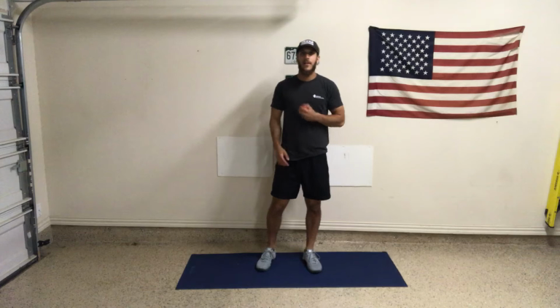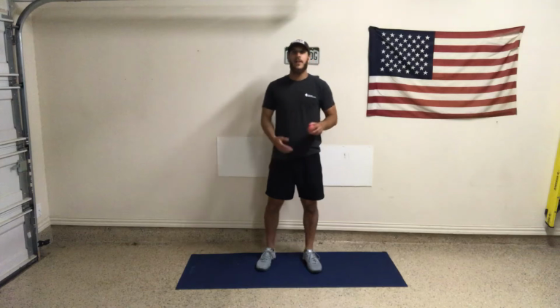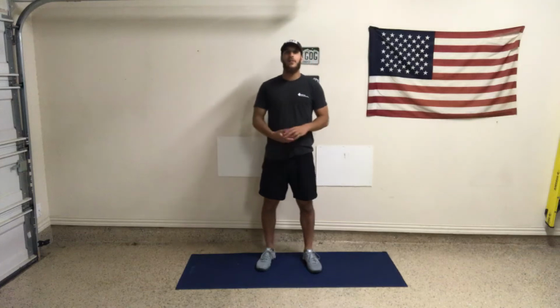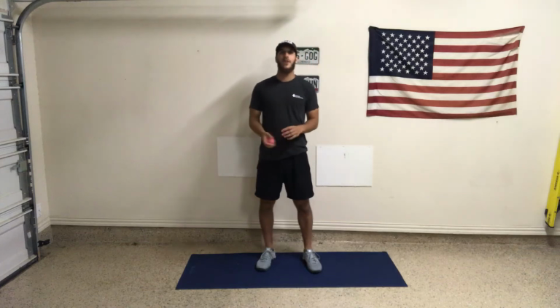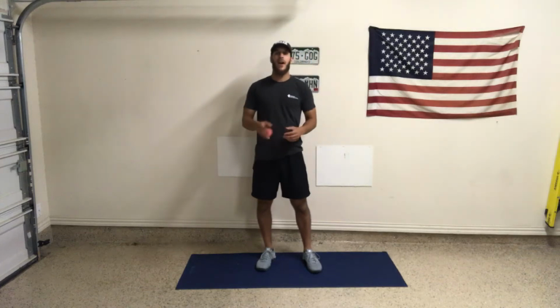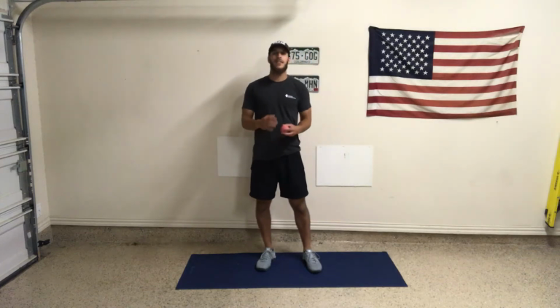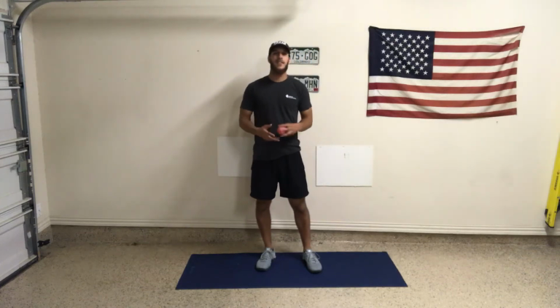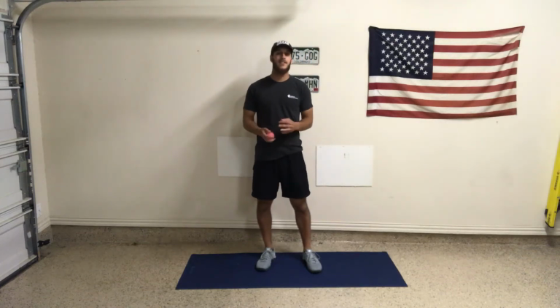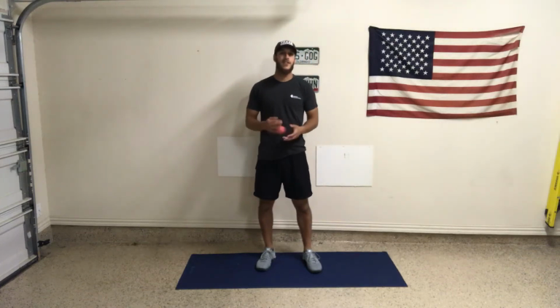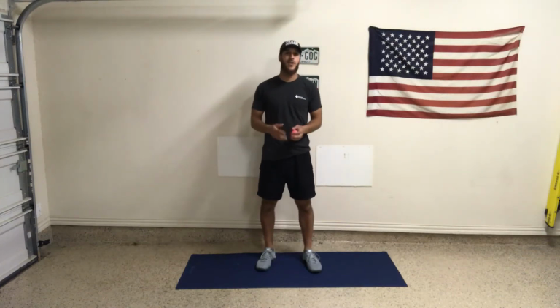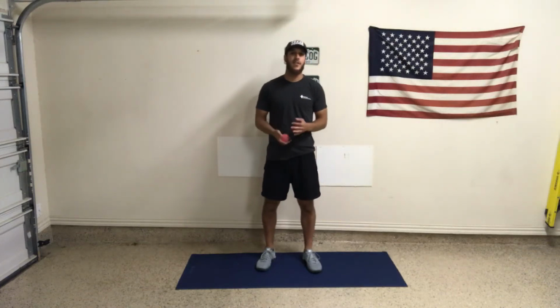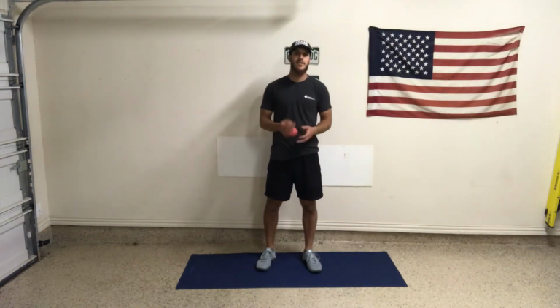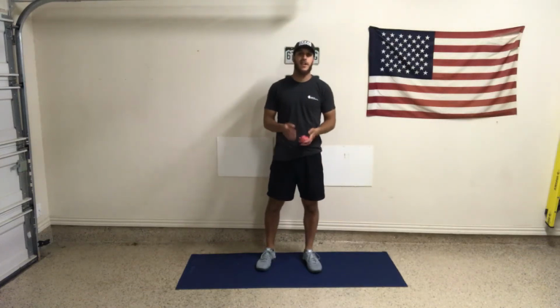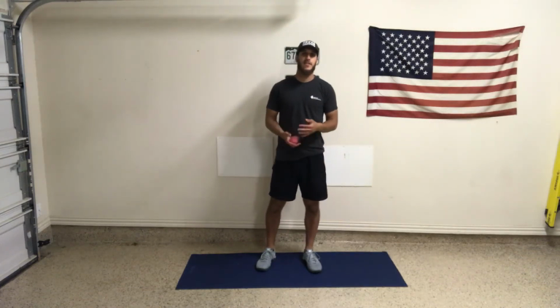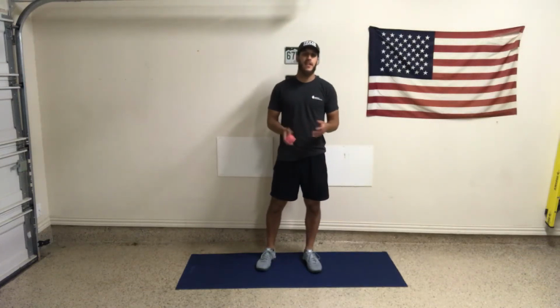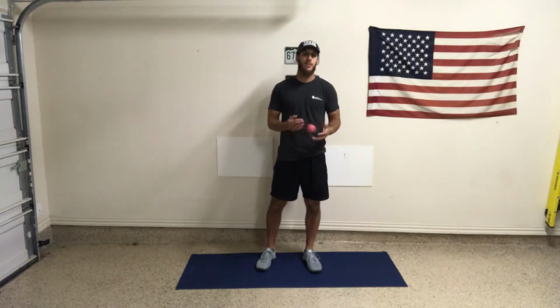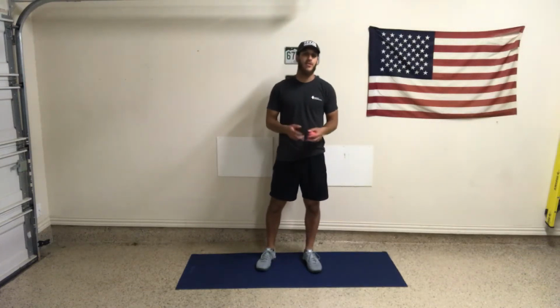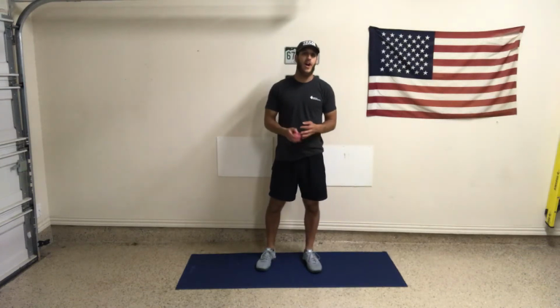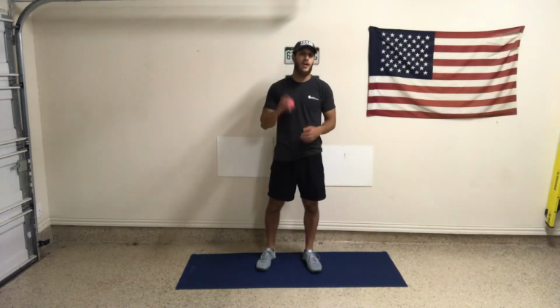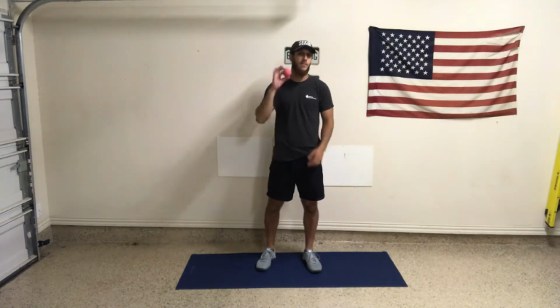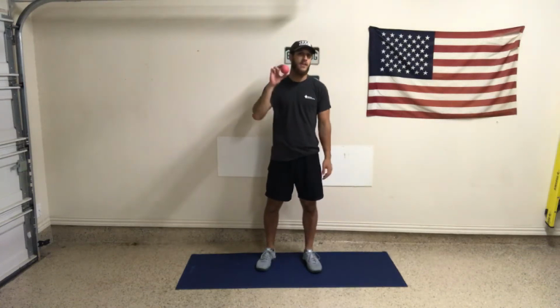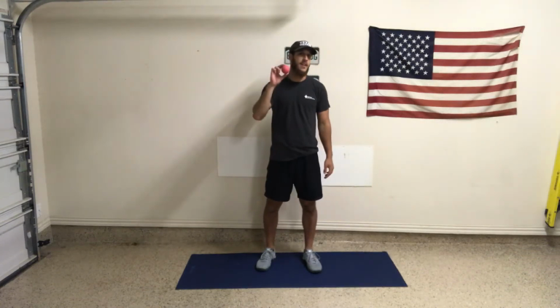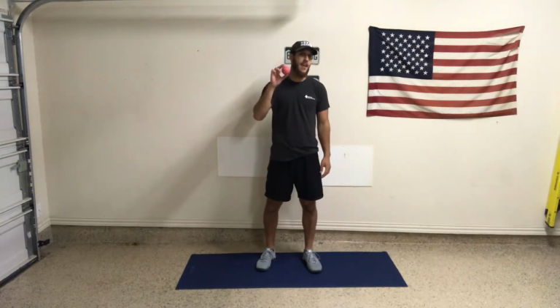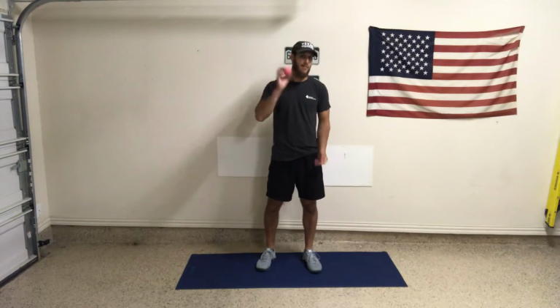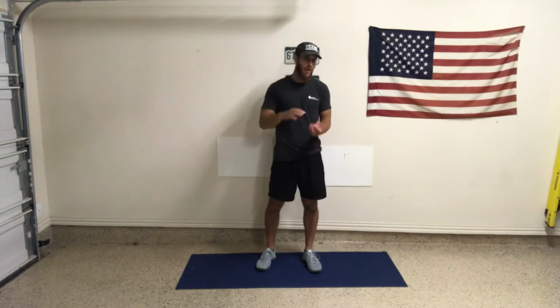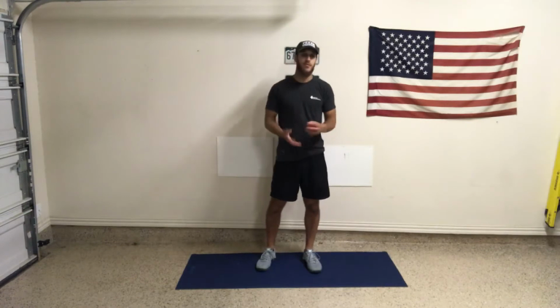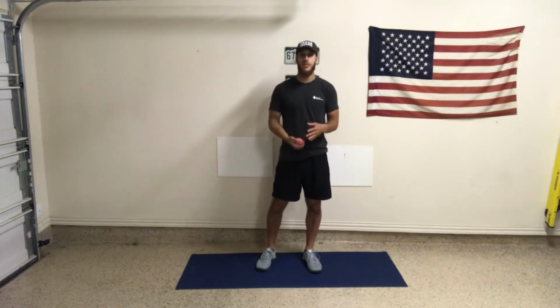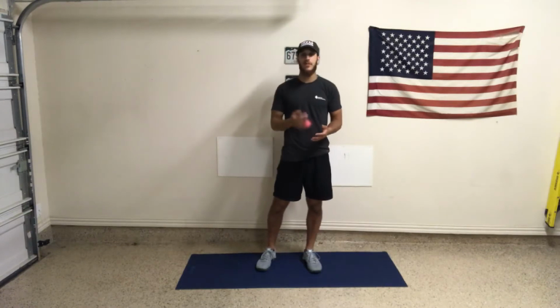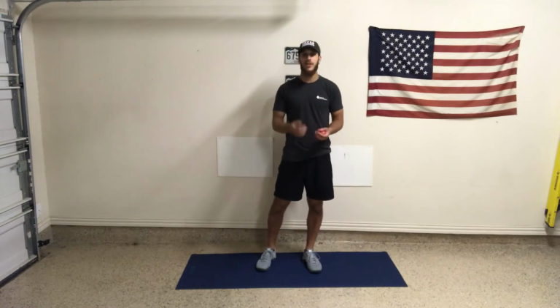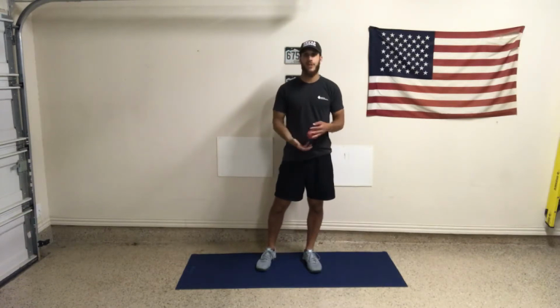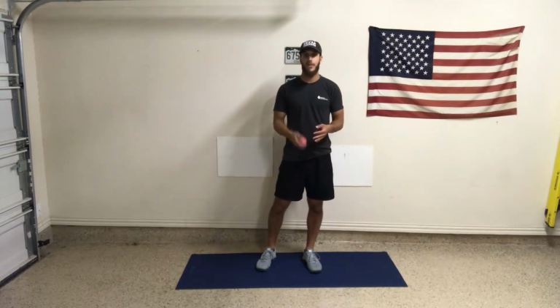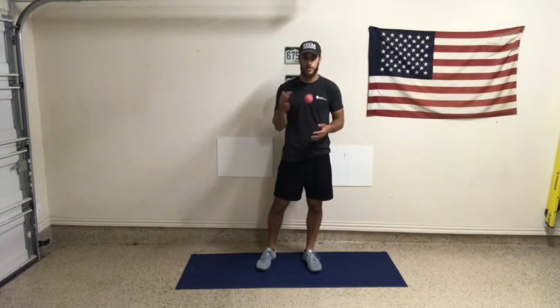What's up guys? This next circuit, this next thing that we're going to try, we need a ball. So we're going to change it up a little bit.